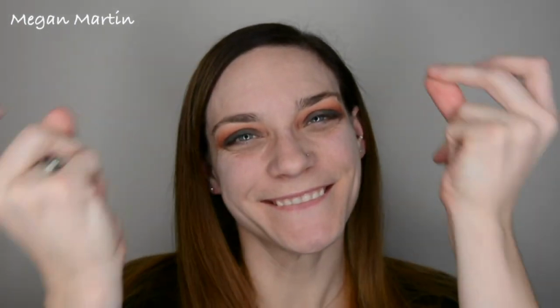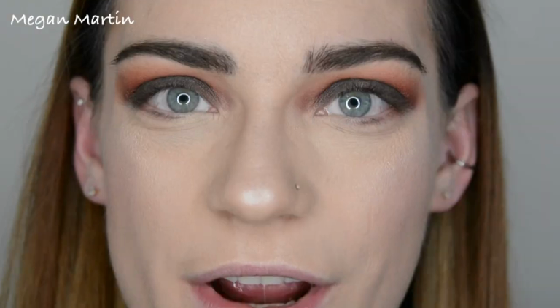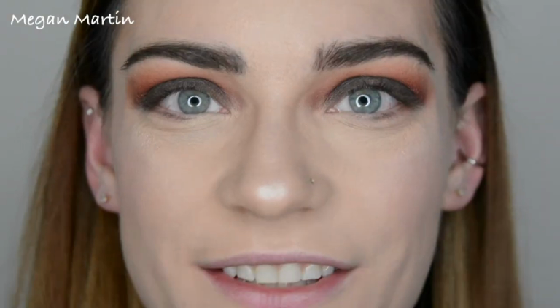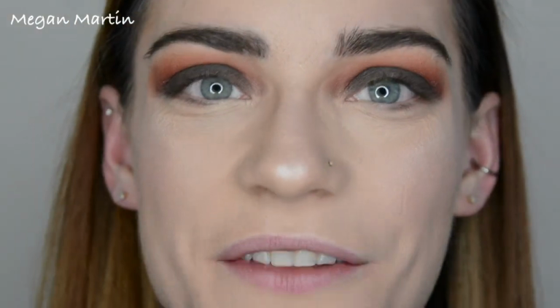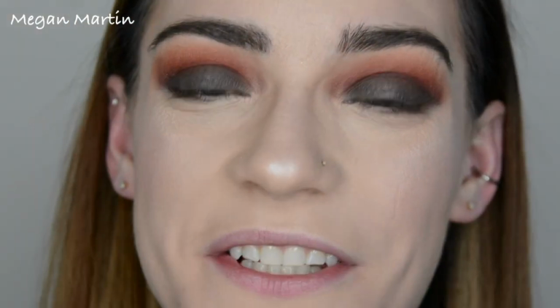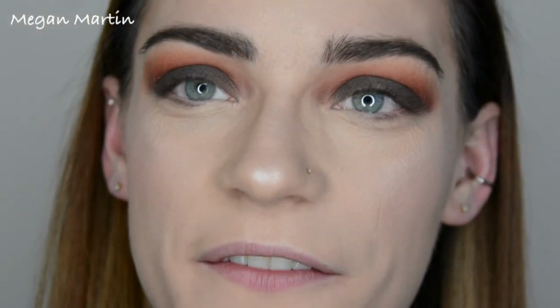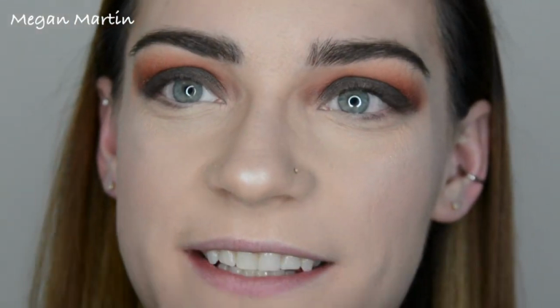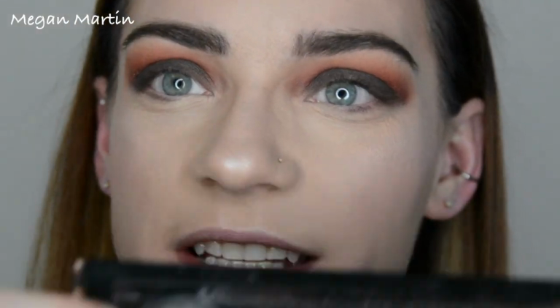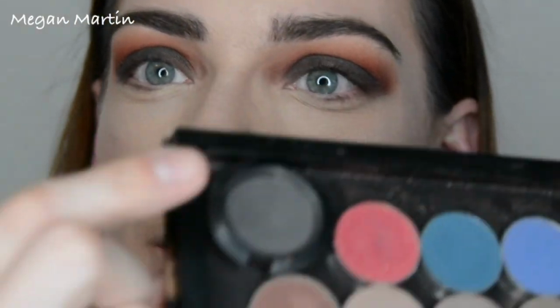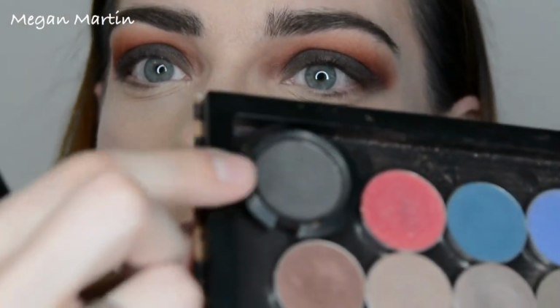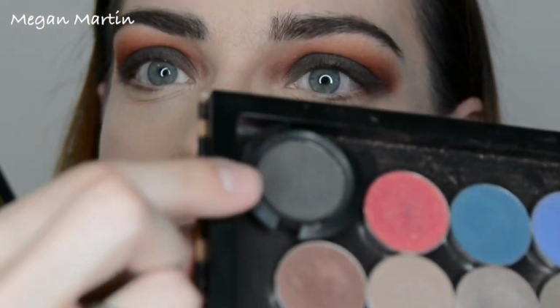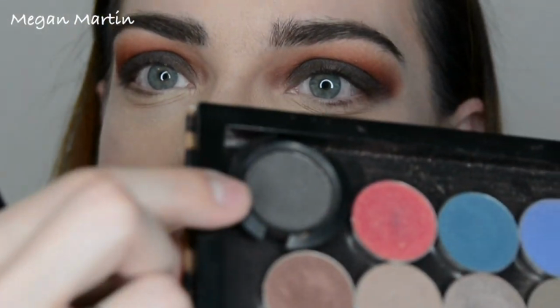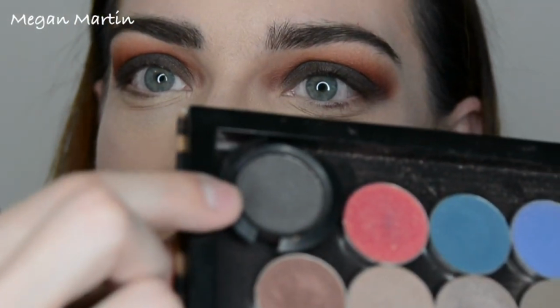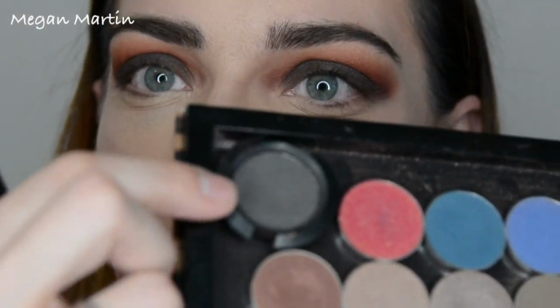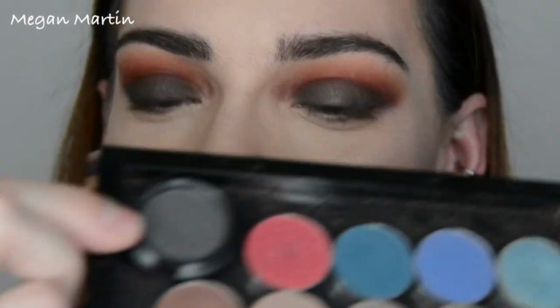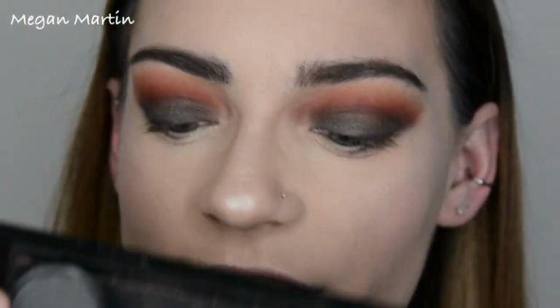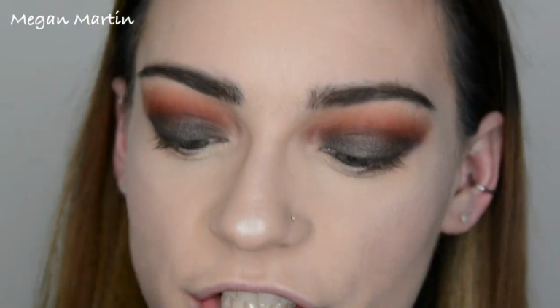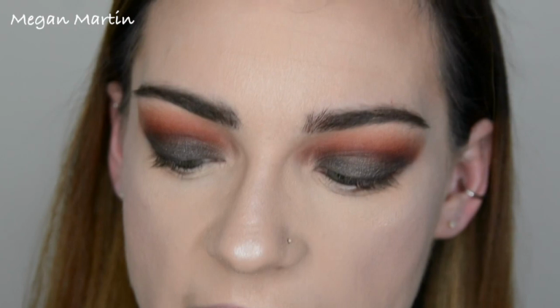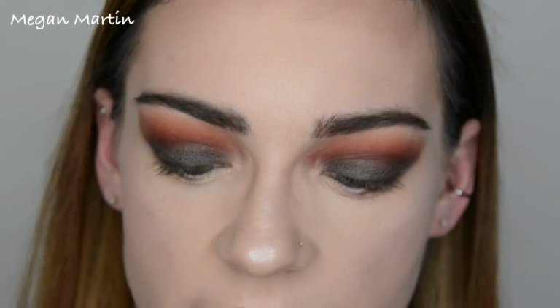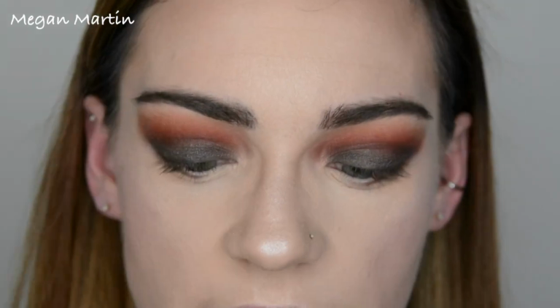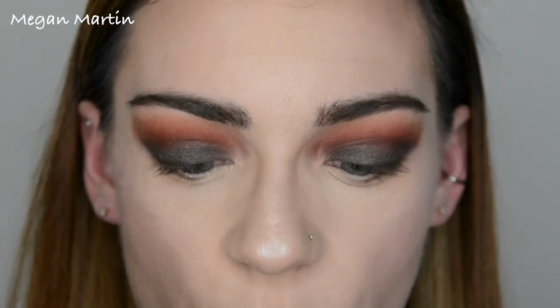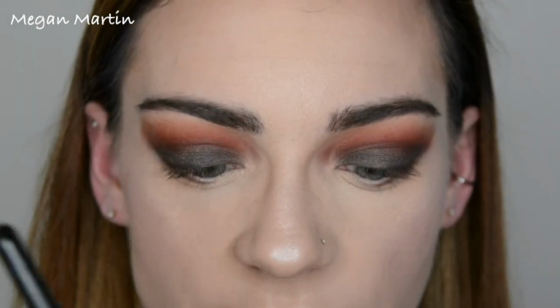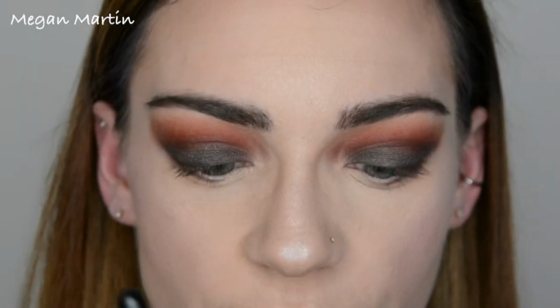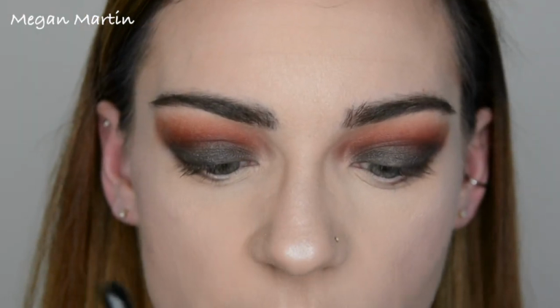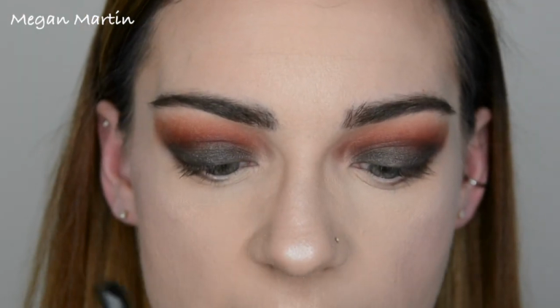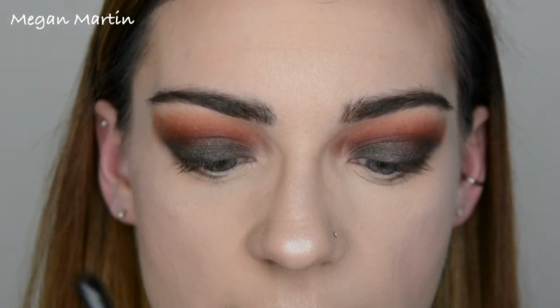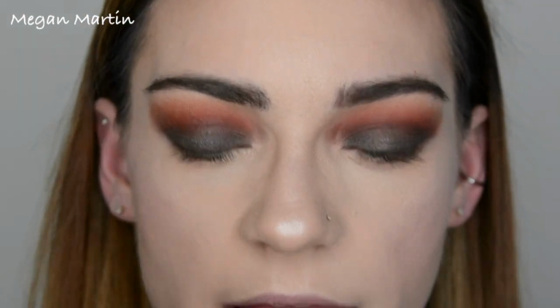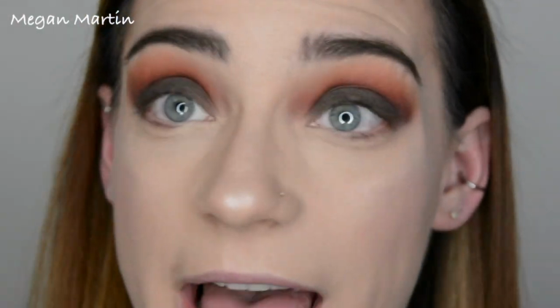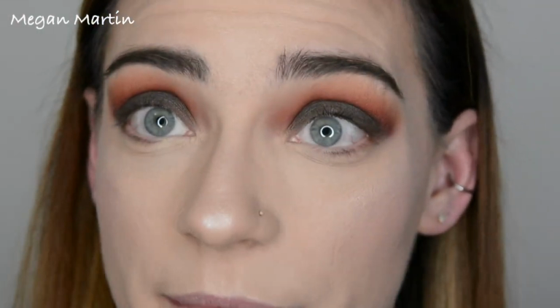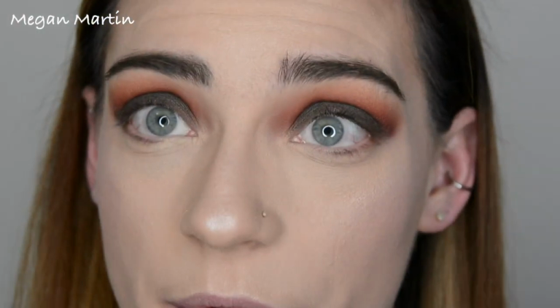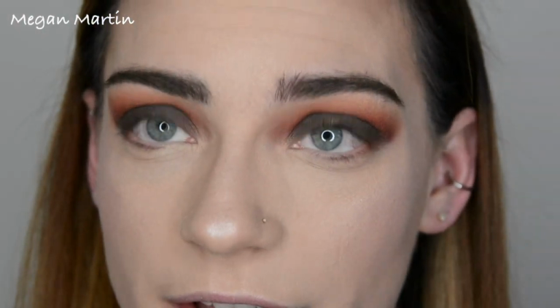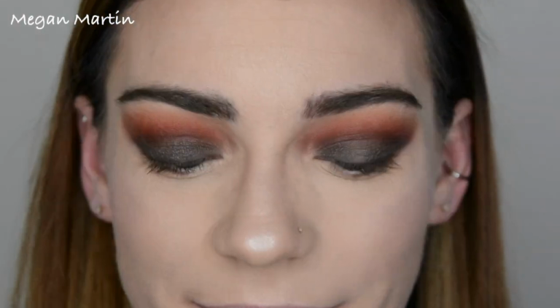All right, so now the rest of our face is done. I'm going to go back in with that gray shade and I'm going to line my waterline.